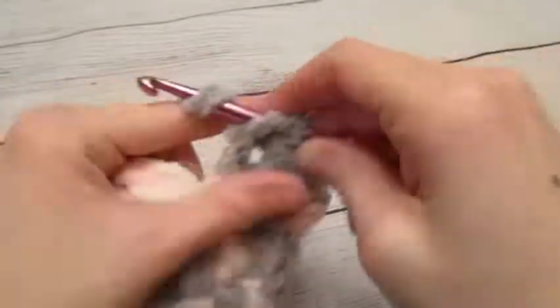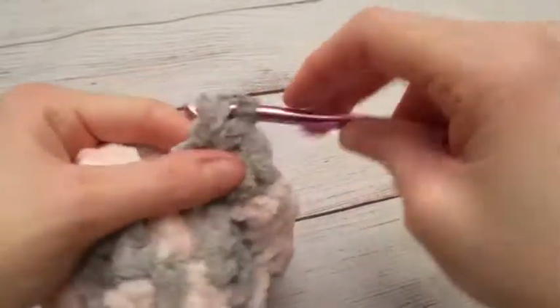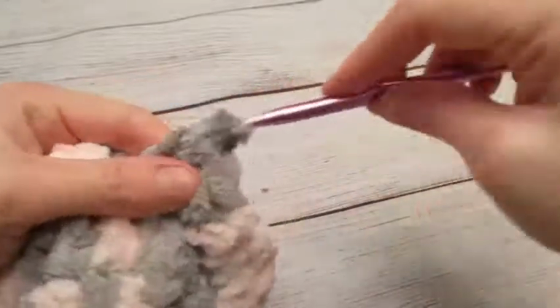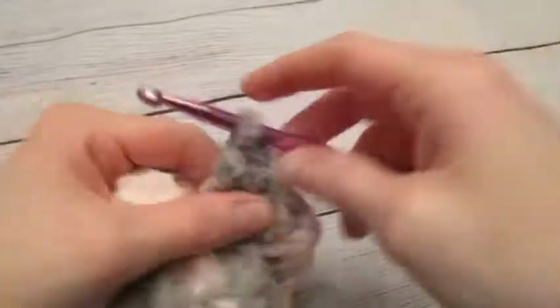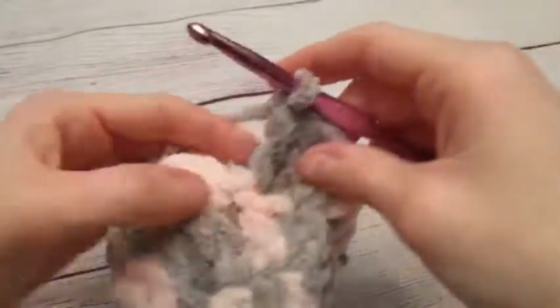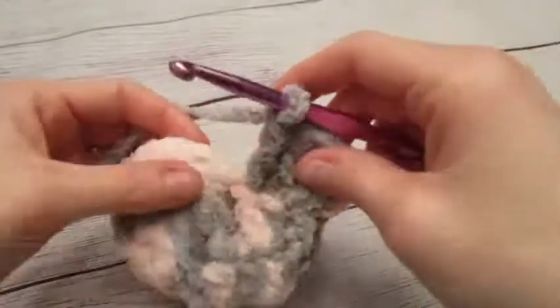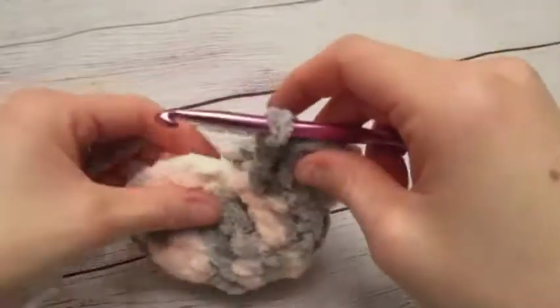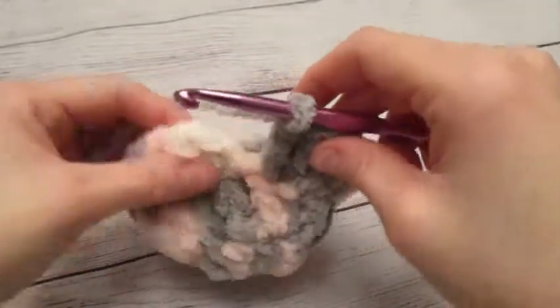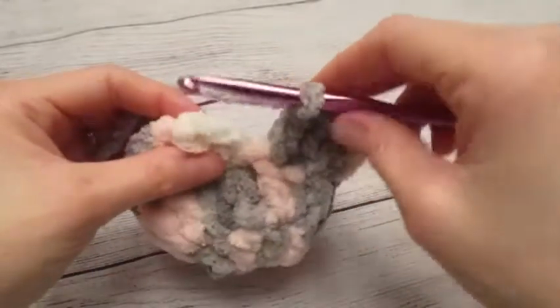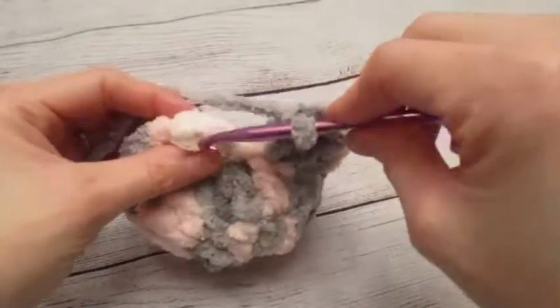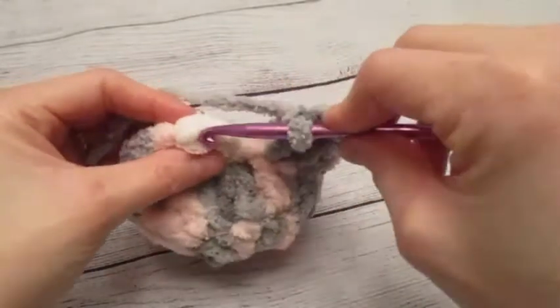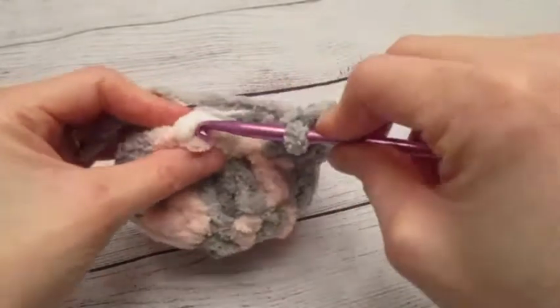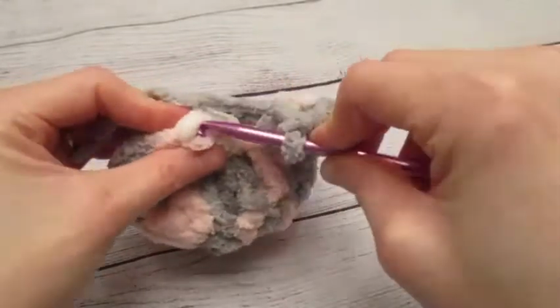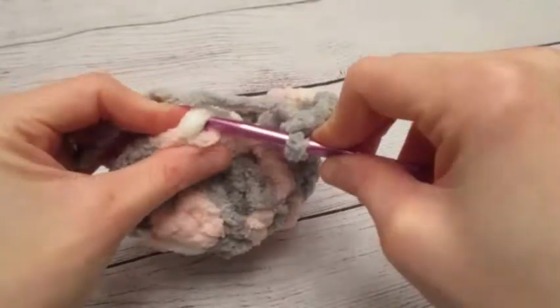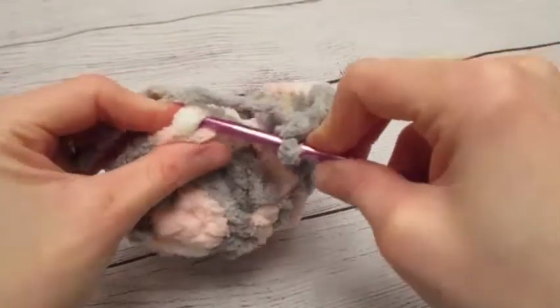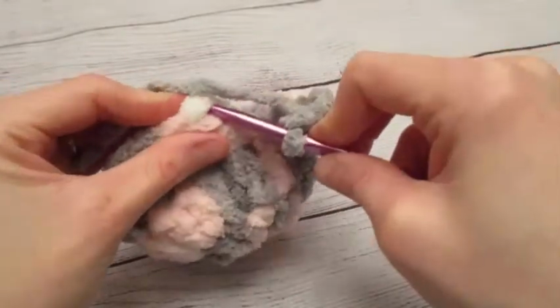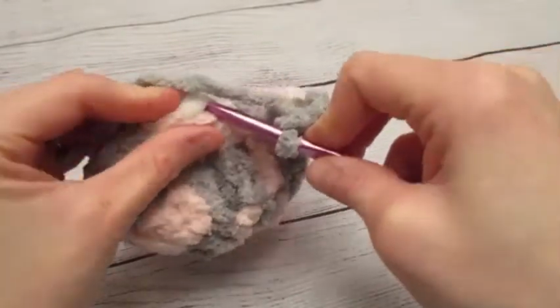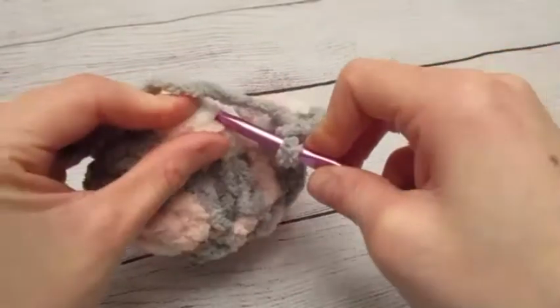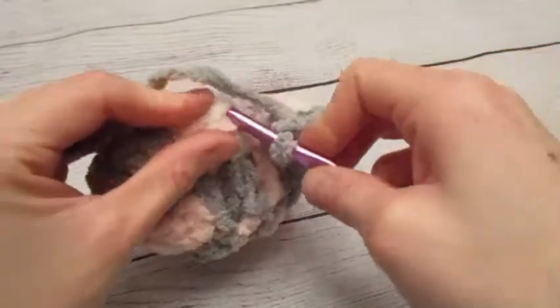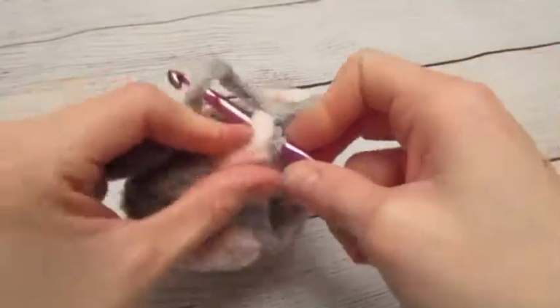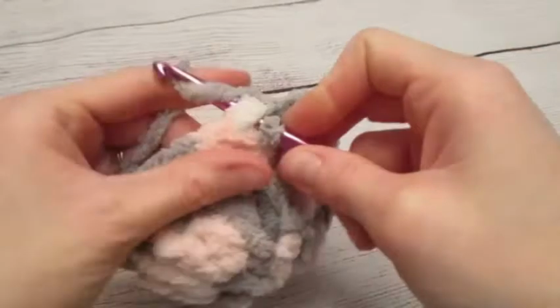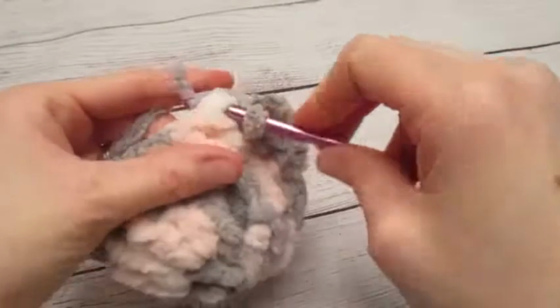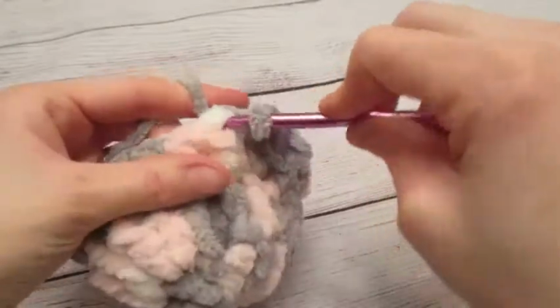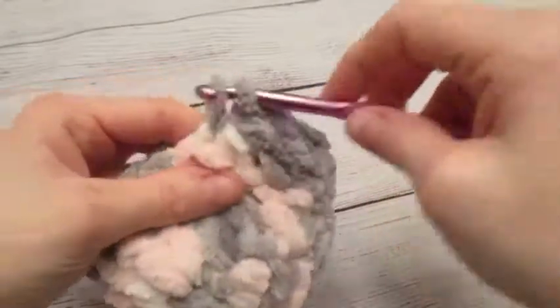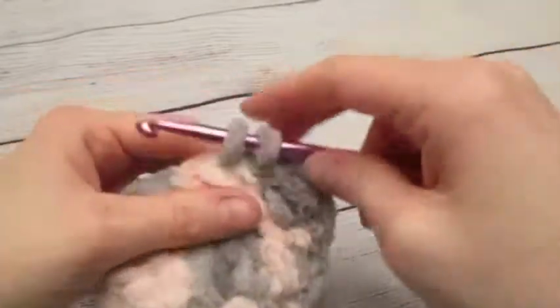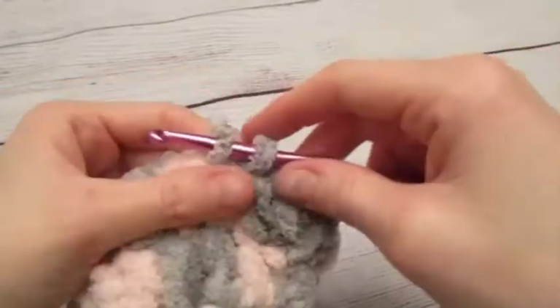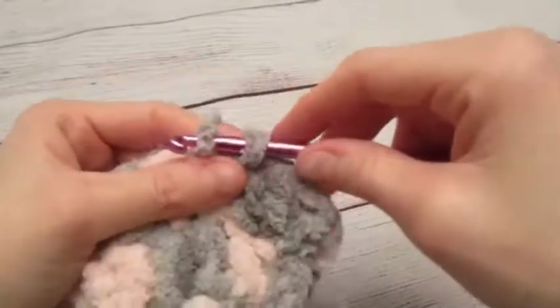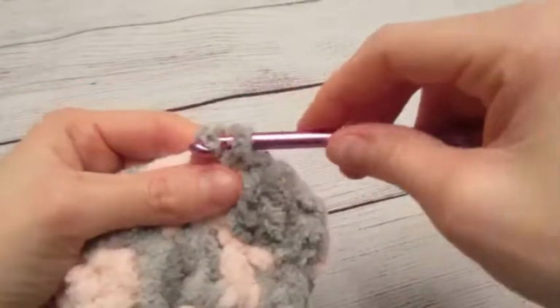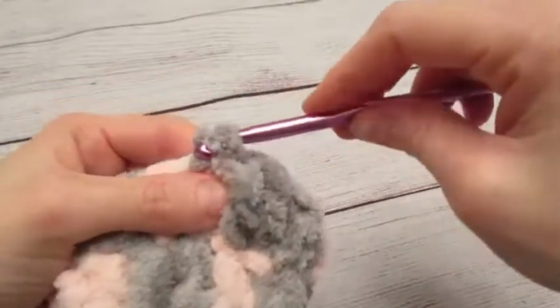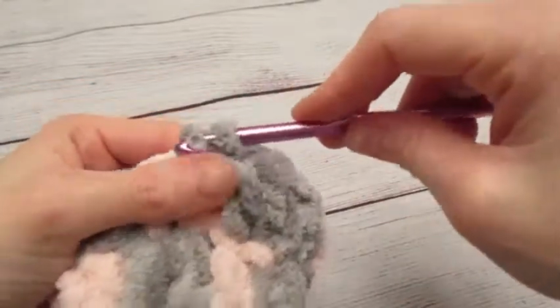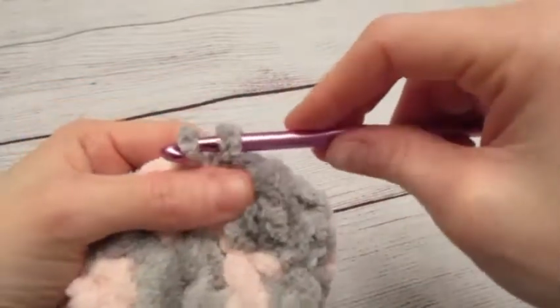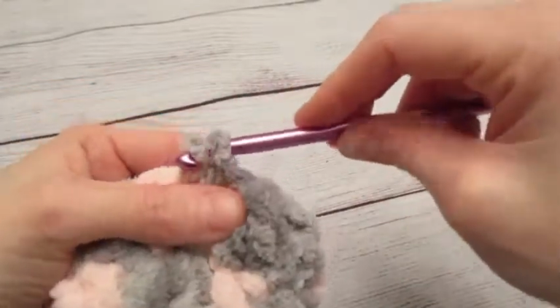Two double crochets in that last stitch from our previous row, and then we are going to slip stitch in our first double crochet.